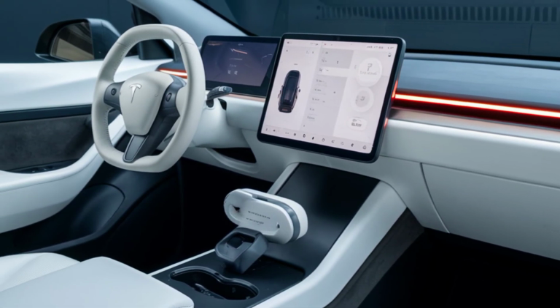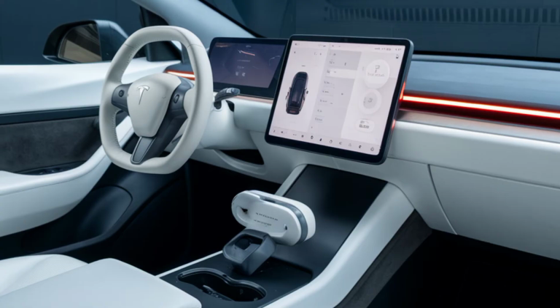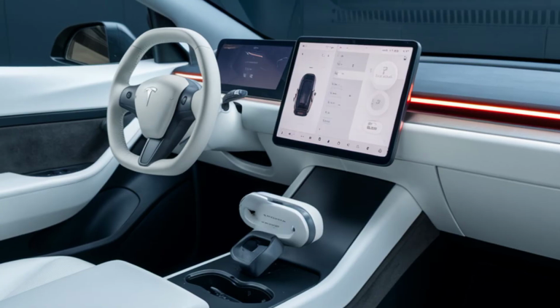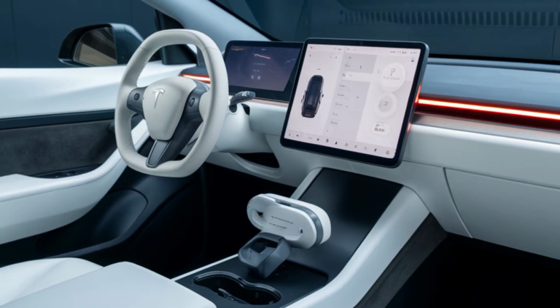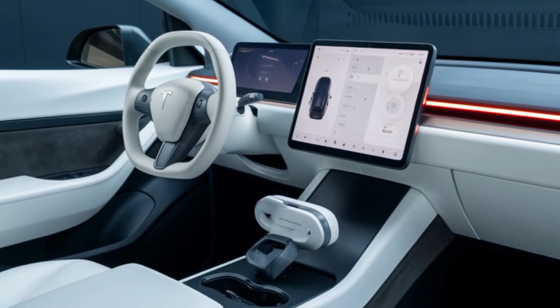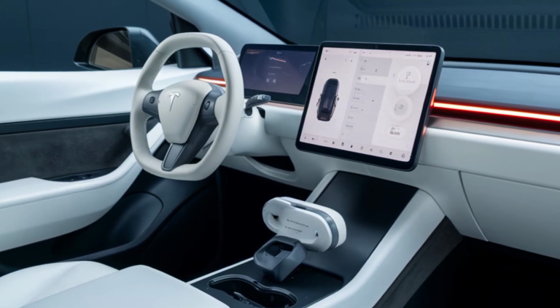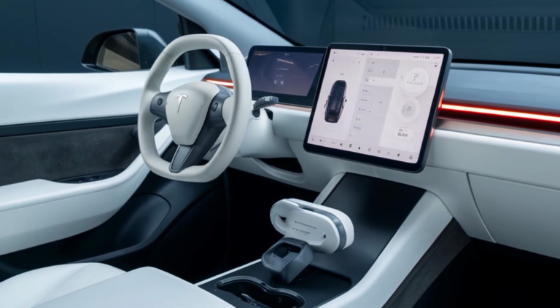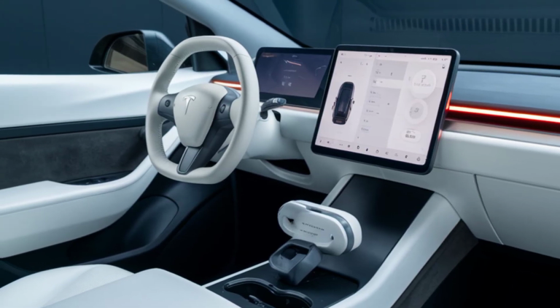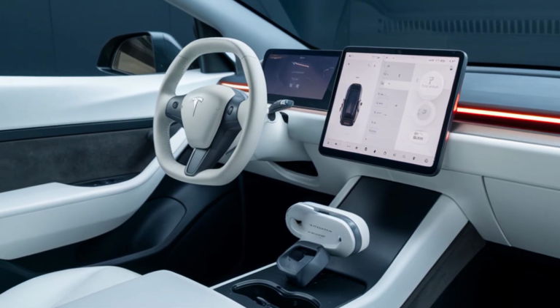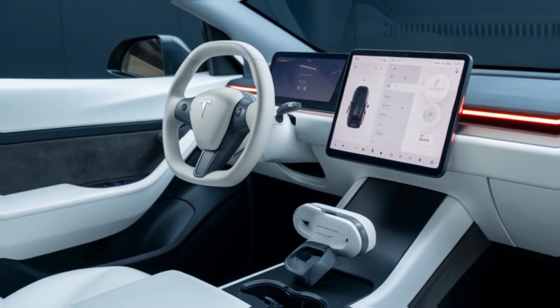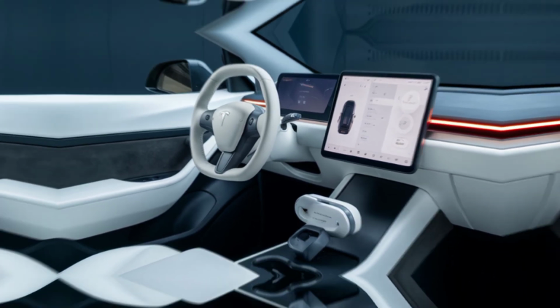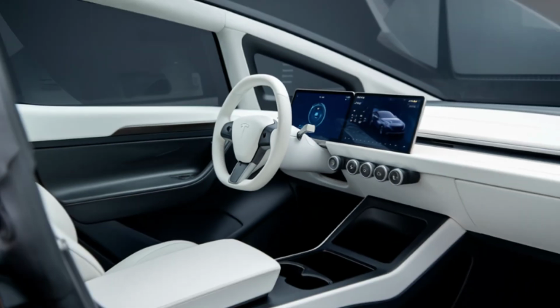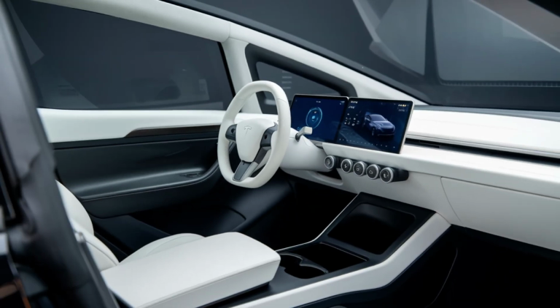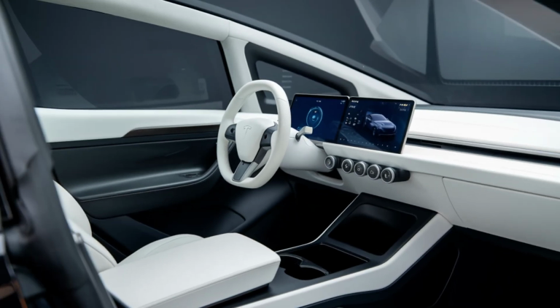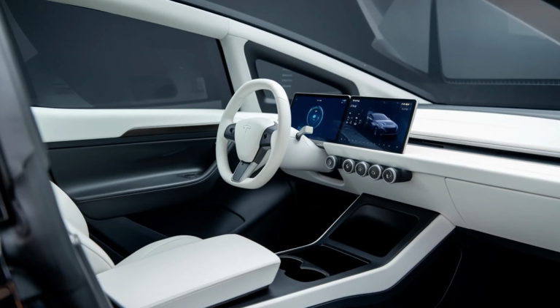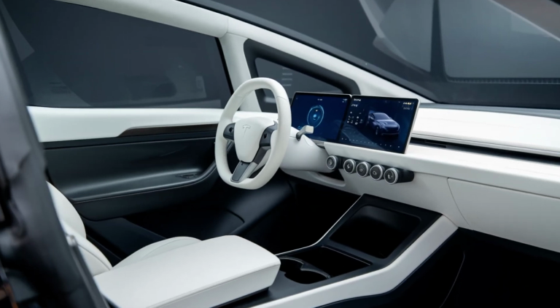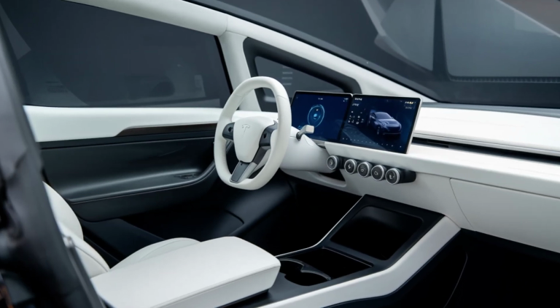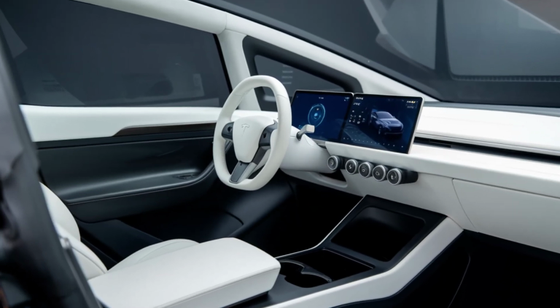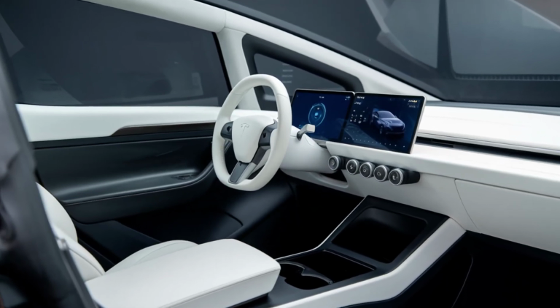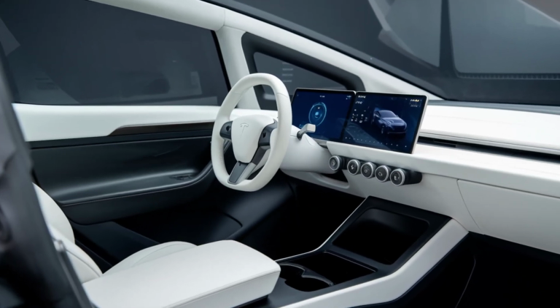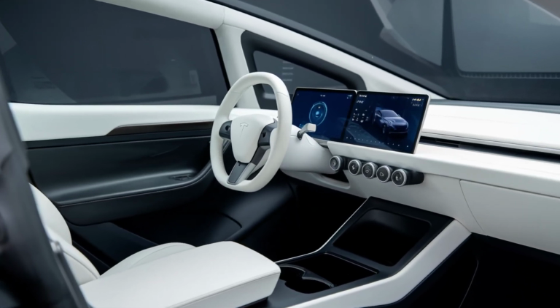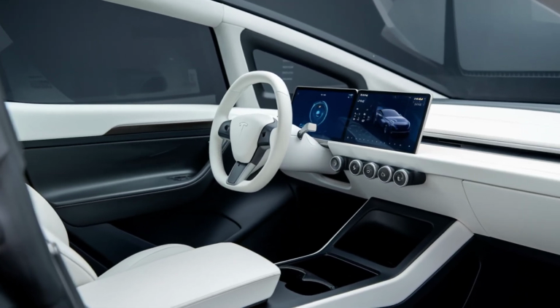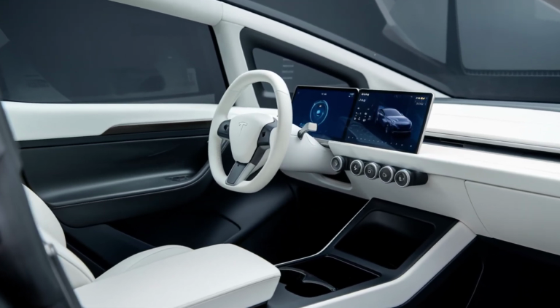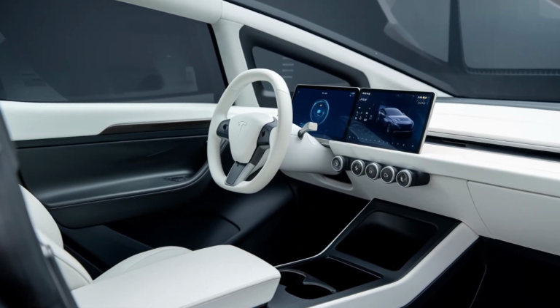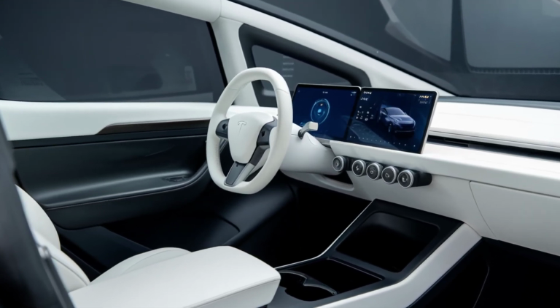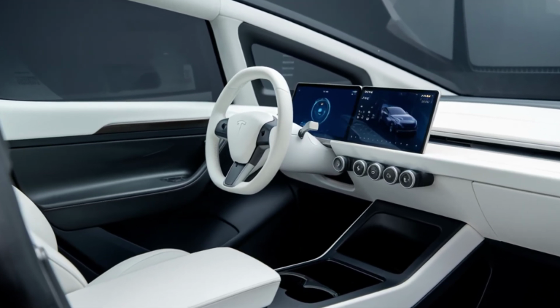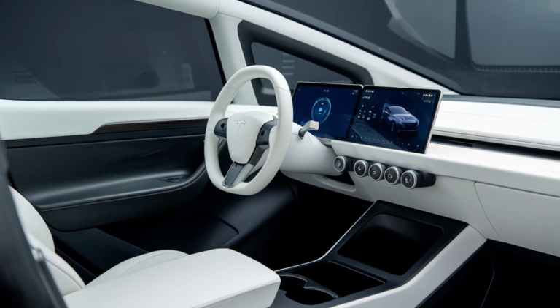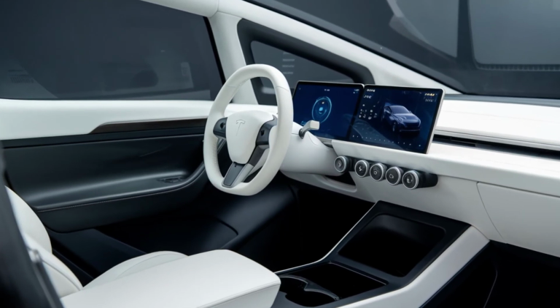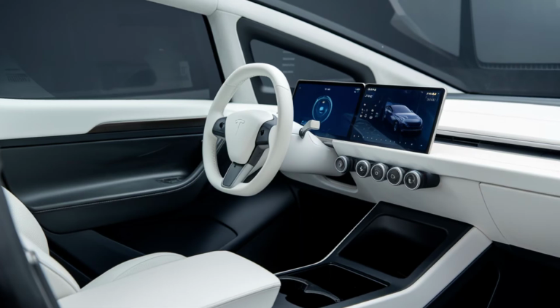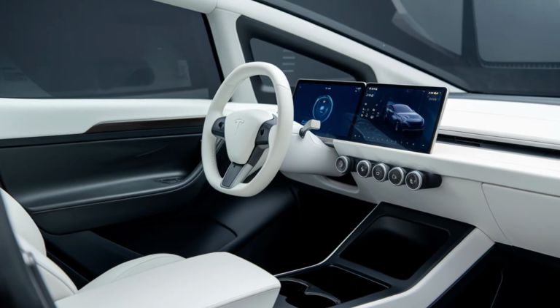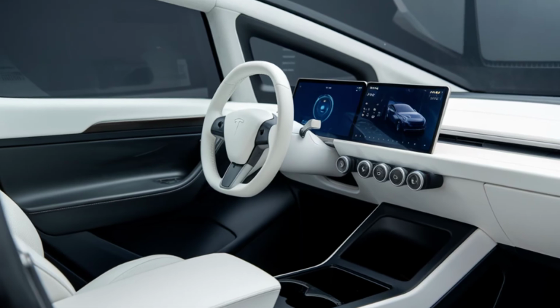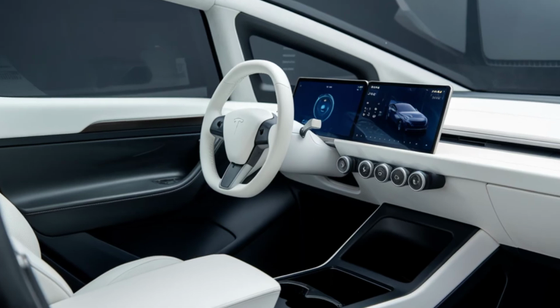A montage of the Cybertruck's tech features, including autopilot, adaptive cruise control, and over-the-air updates.